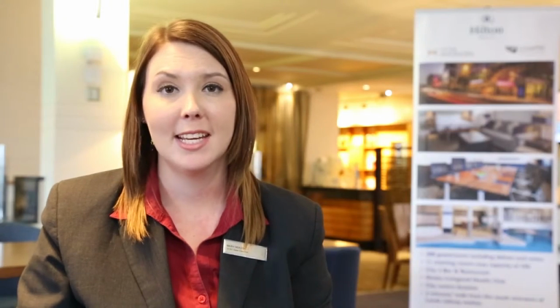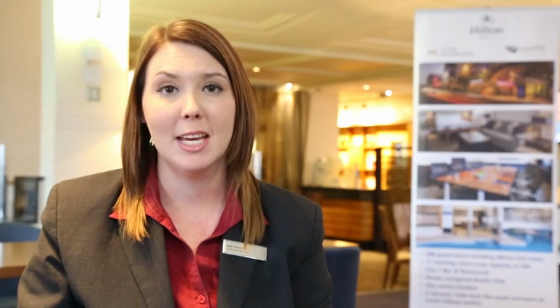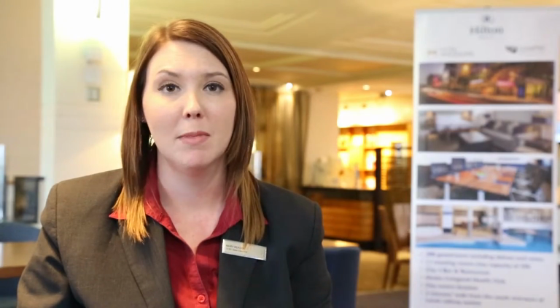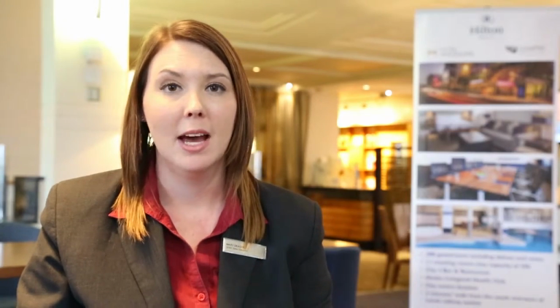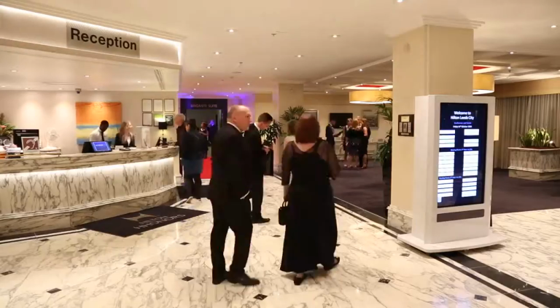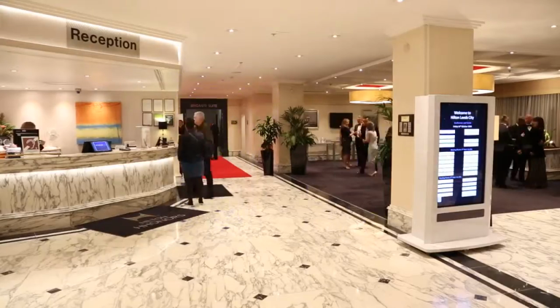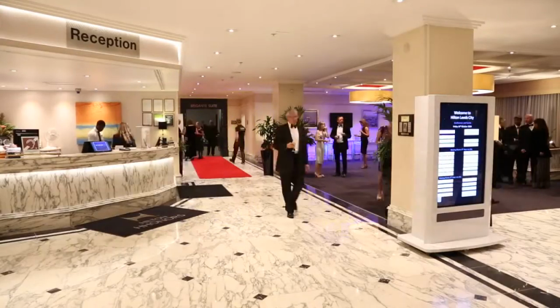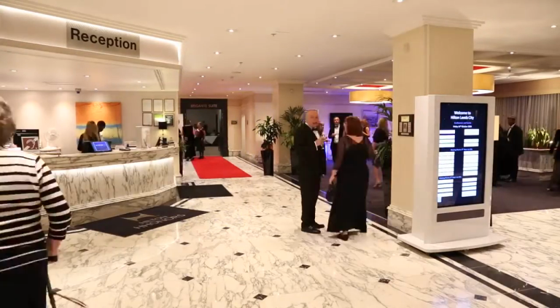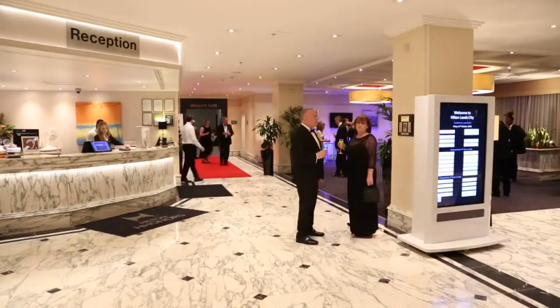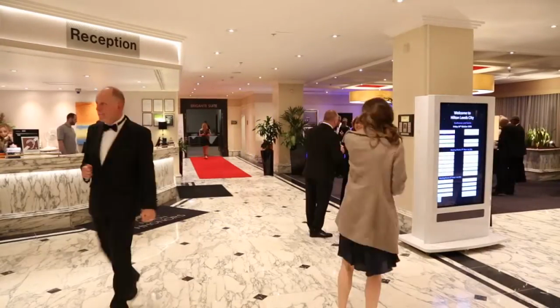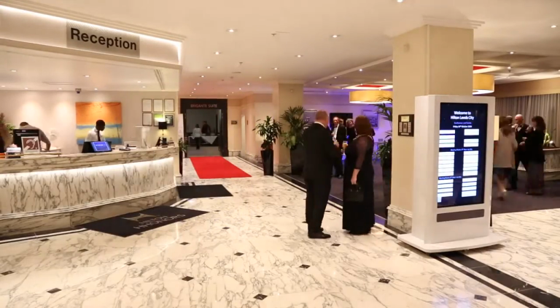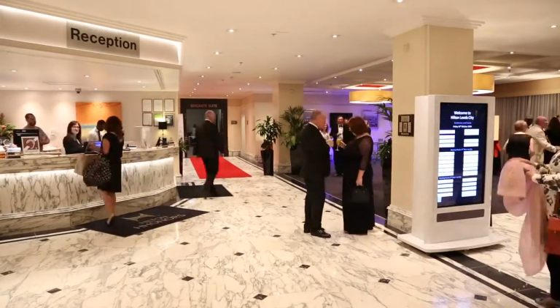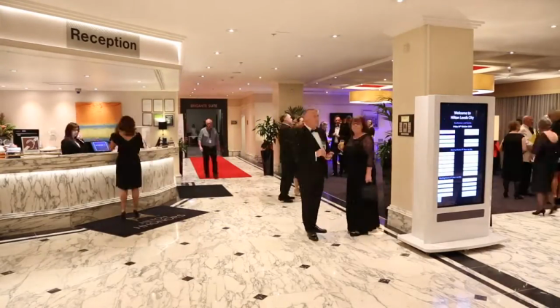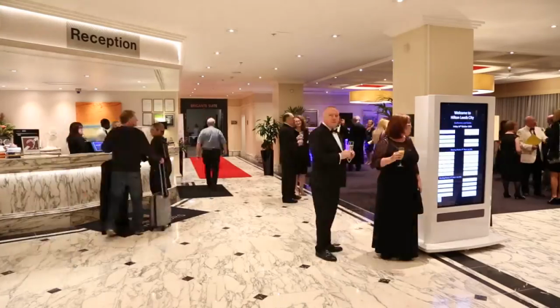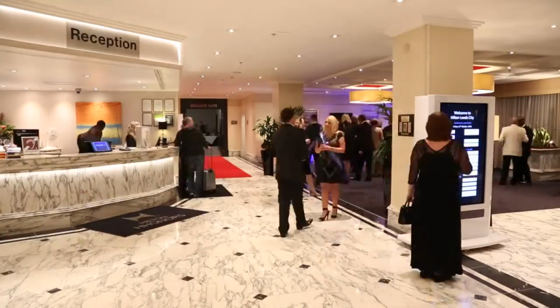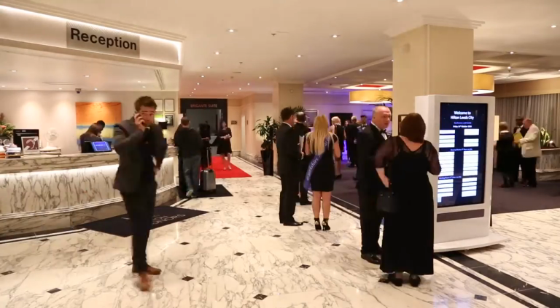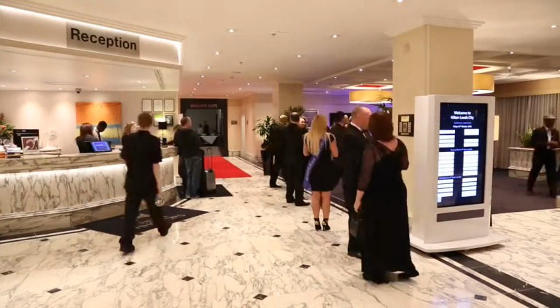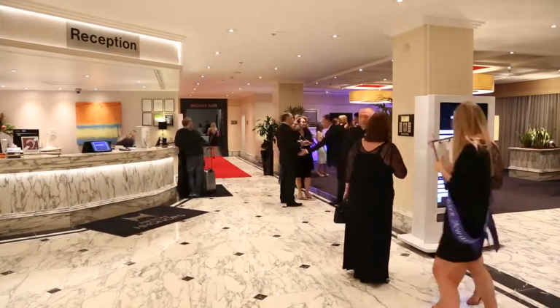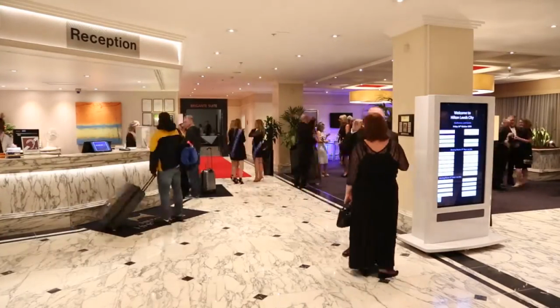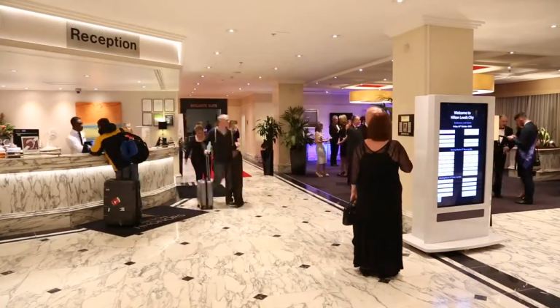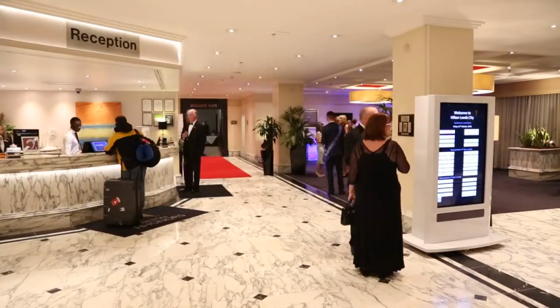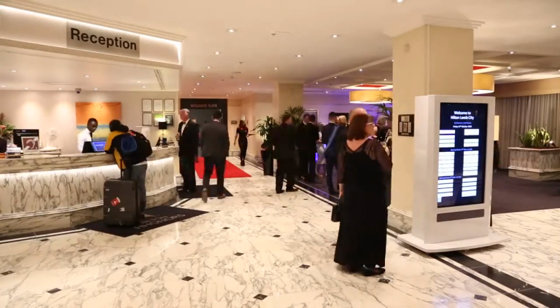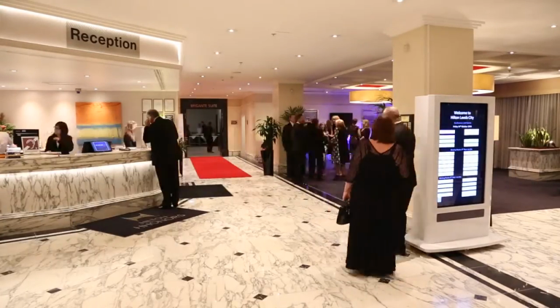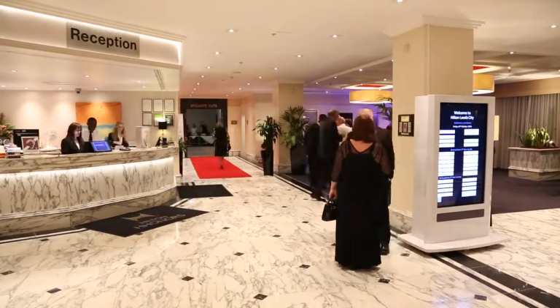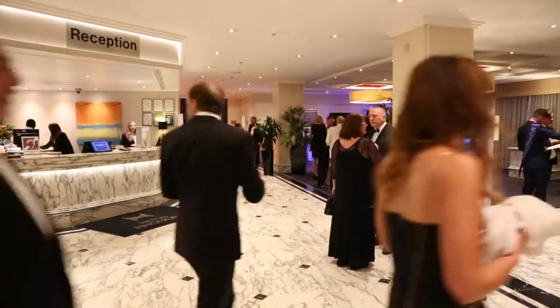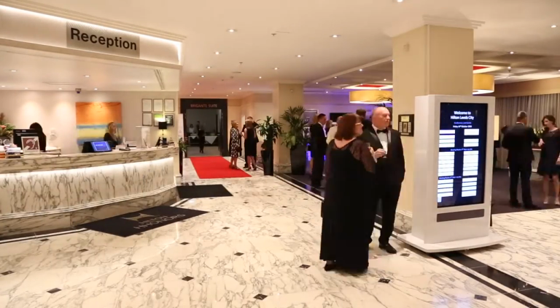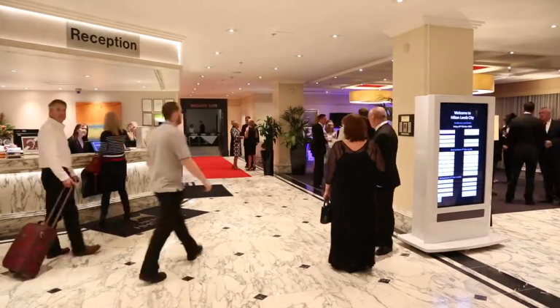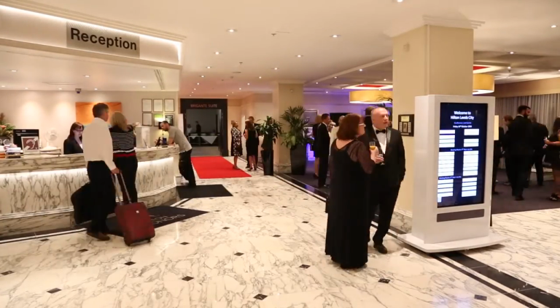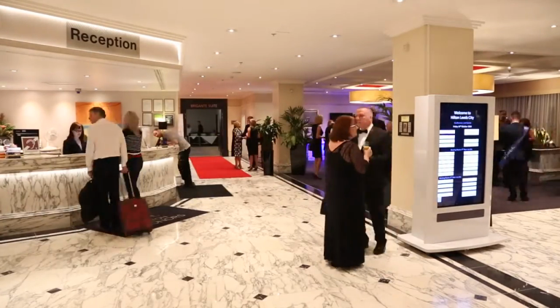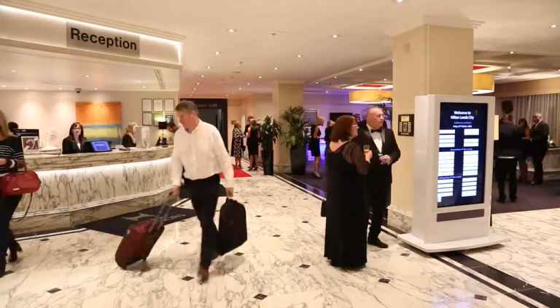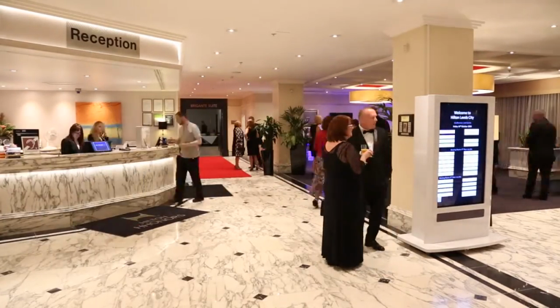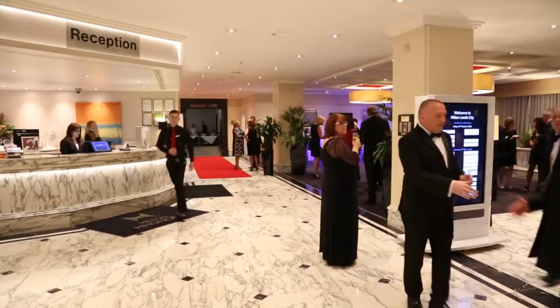The Hilton staff are a really great team. They're really dedicated to making sure every event is a great success and that you achieve what you wanted to achieve.